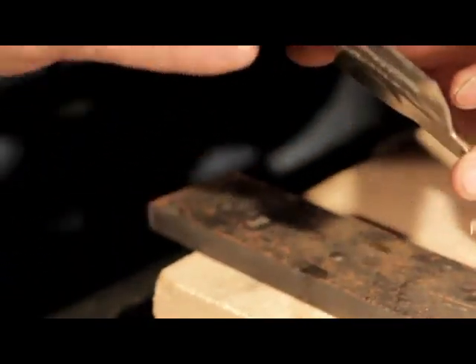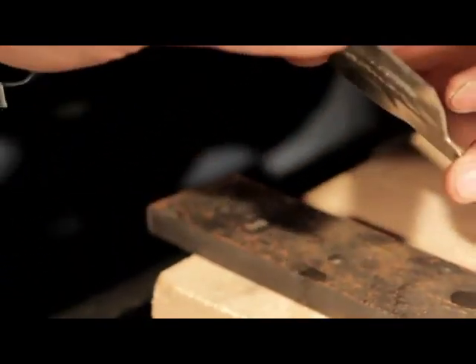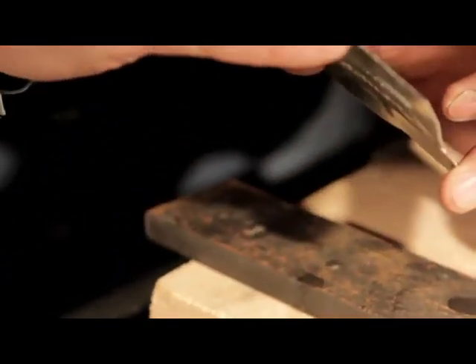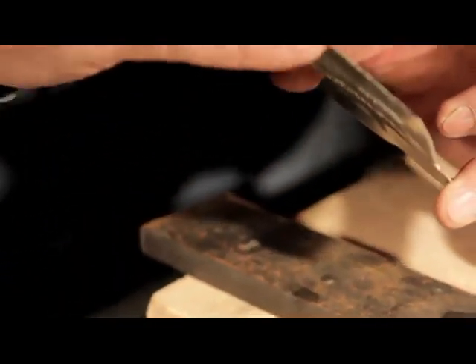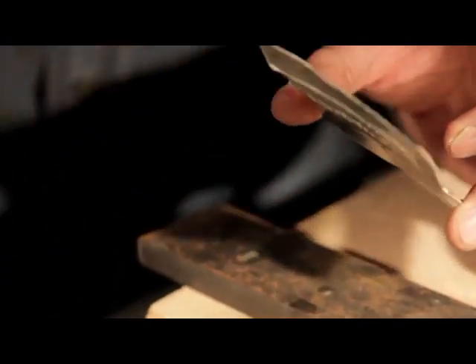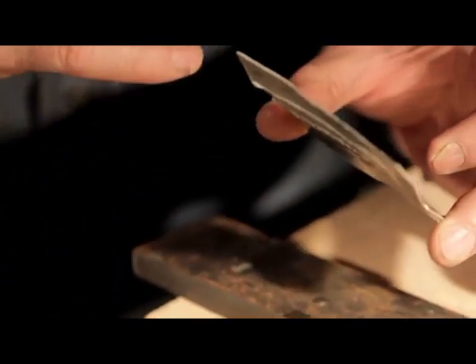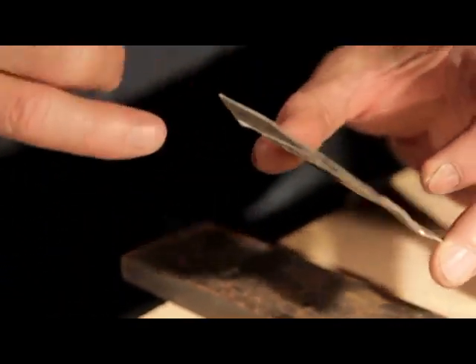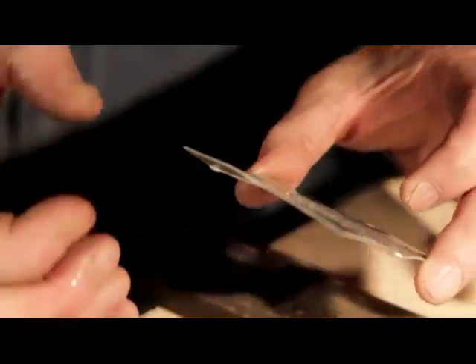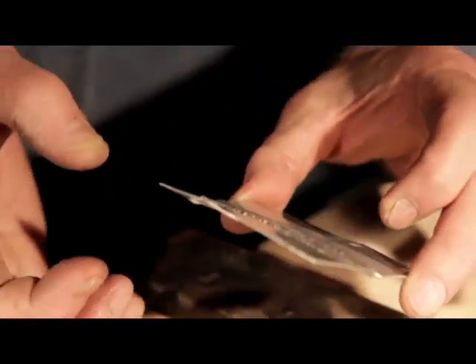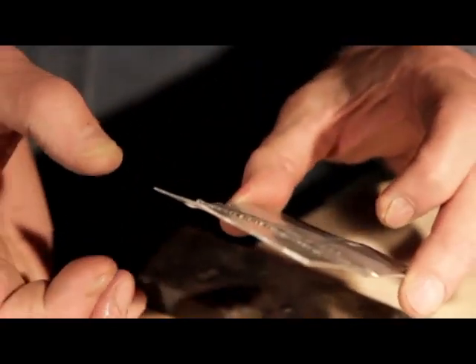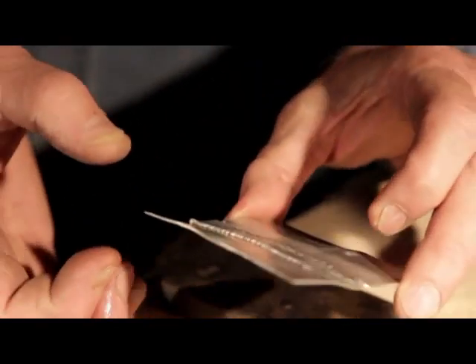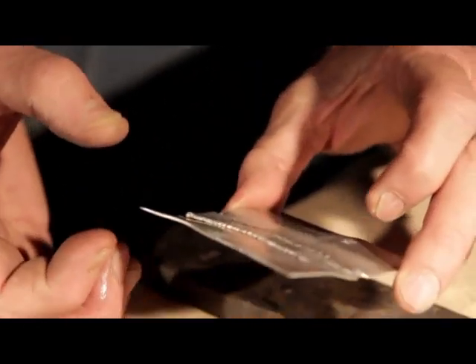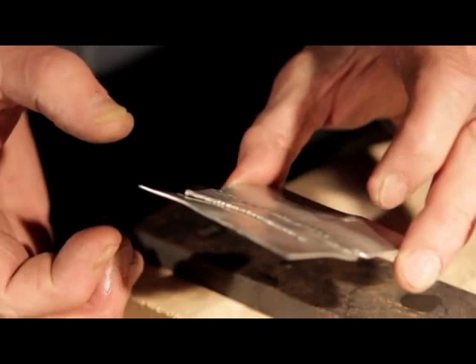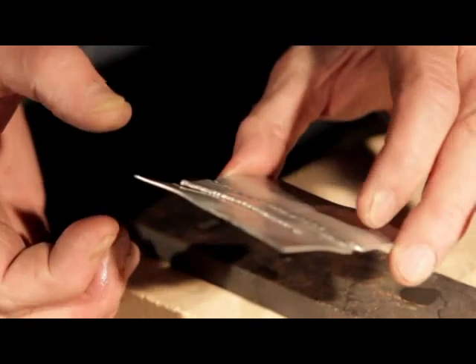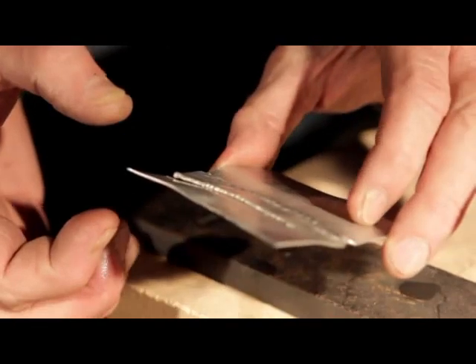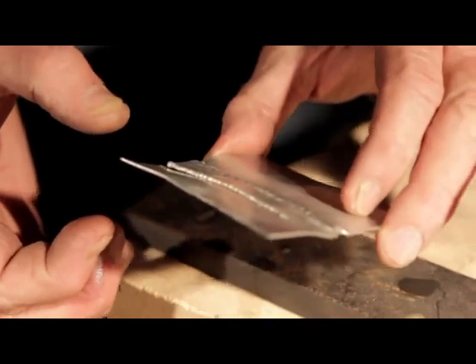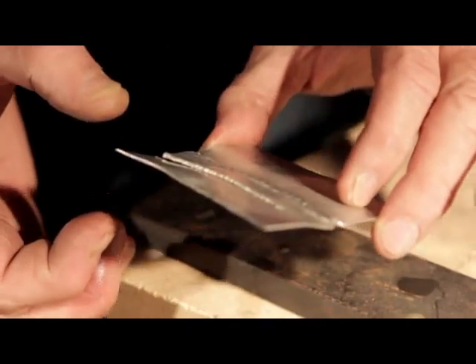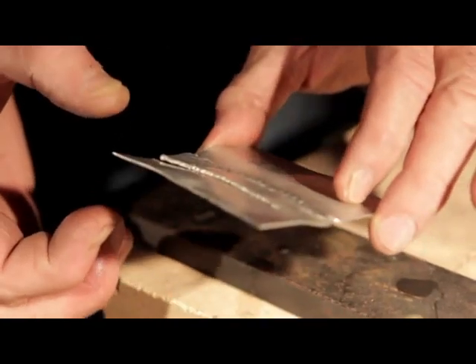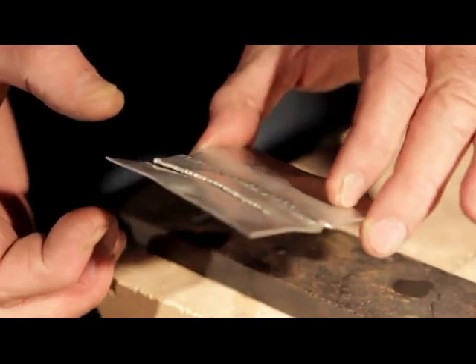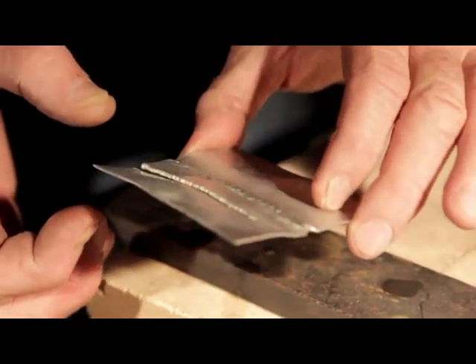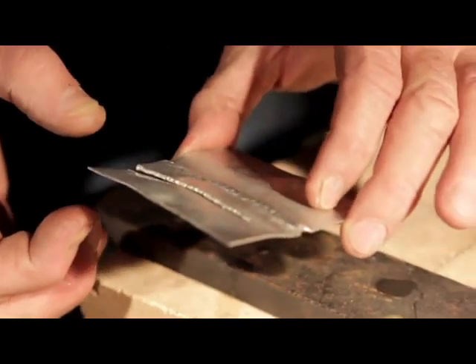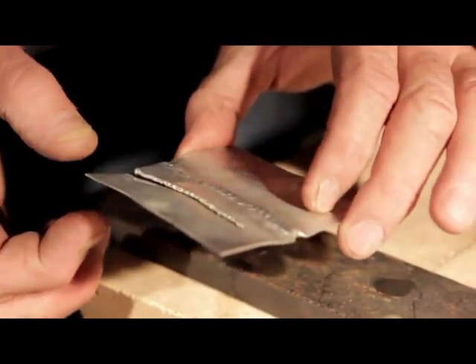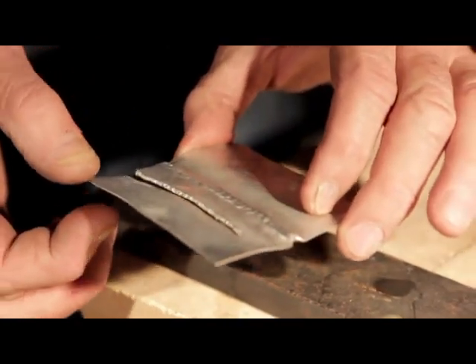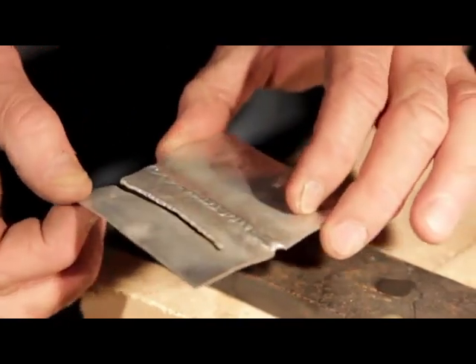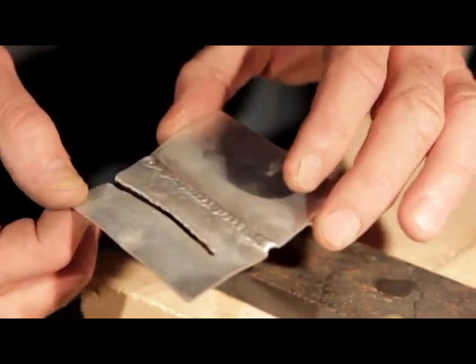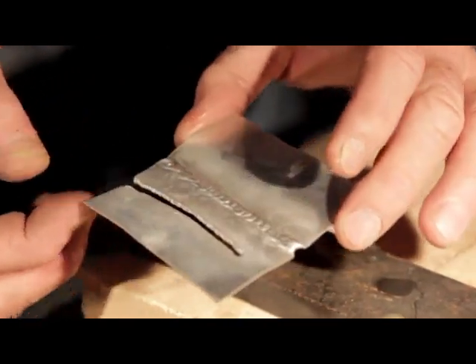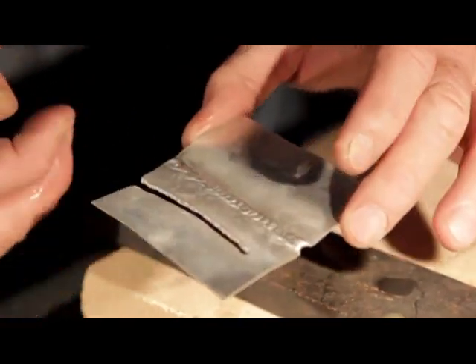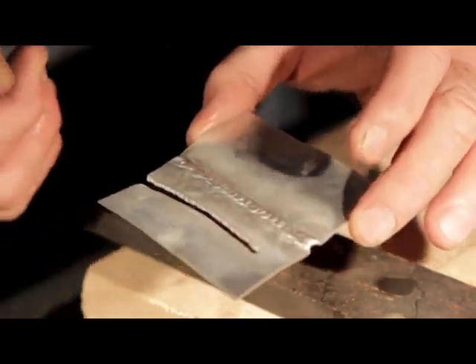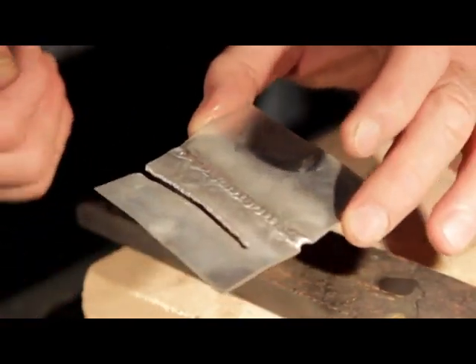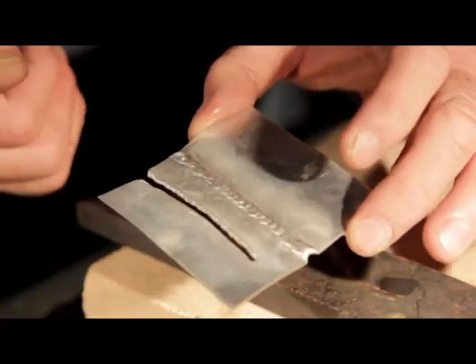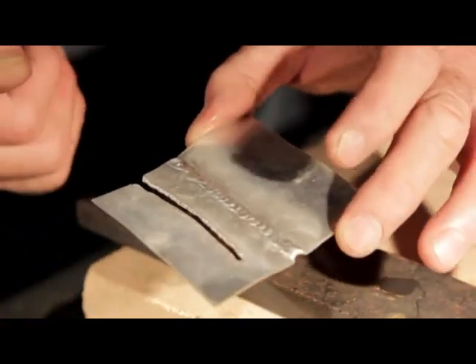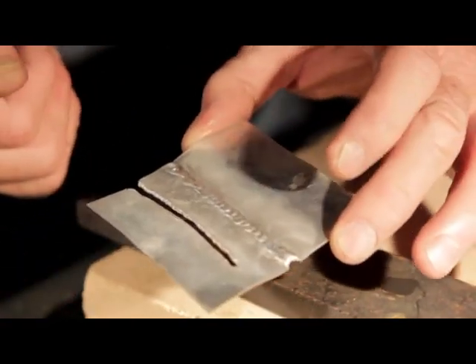Remember, whatever thickness, use that size tip and run that flame out as far as it'll go. Now we're going to cut some thin sheet metal.